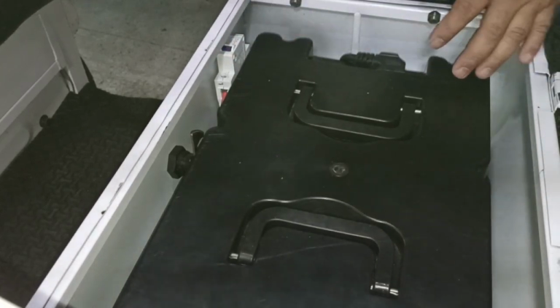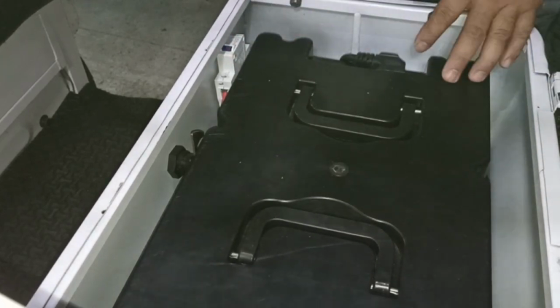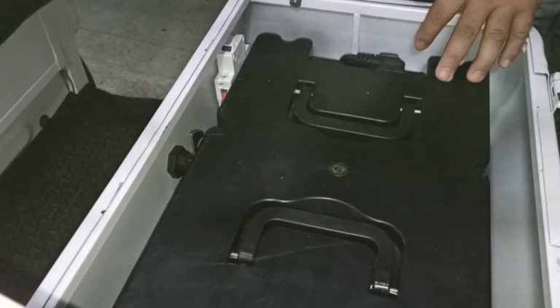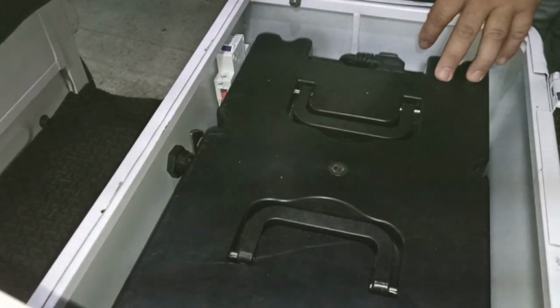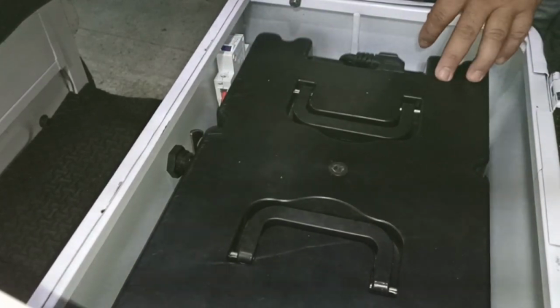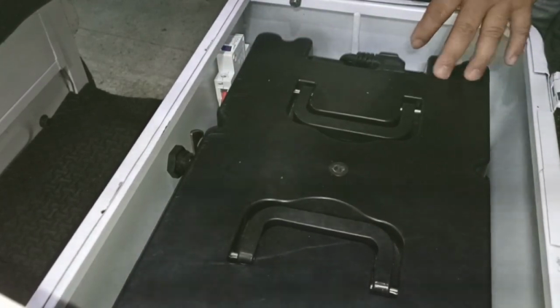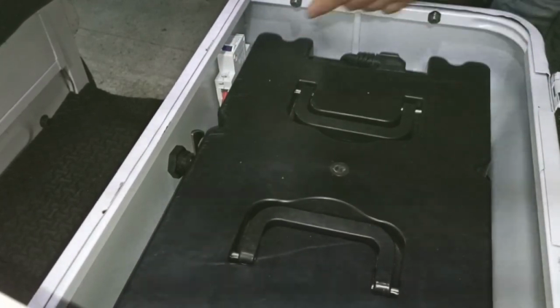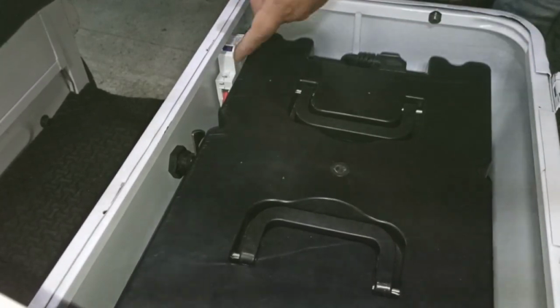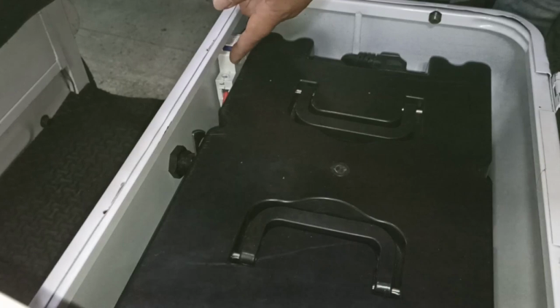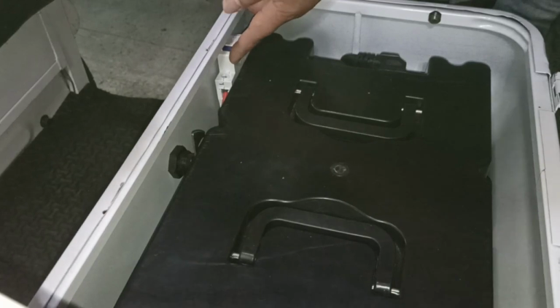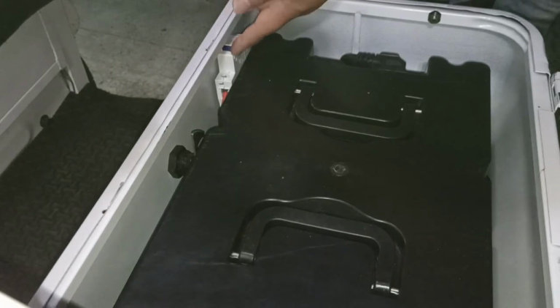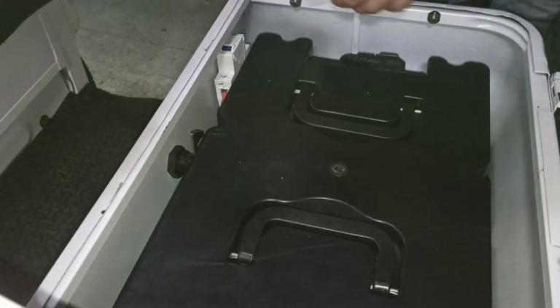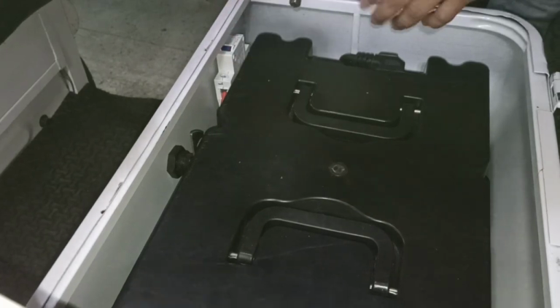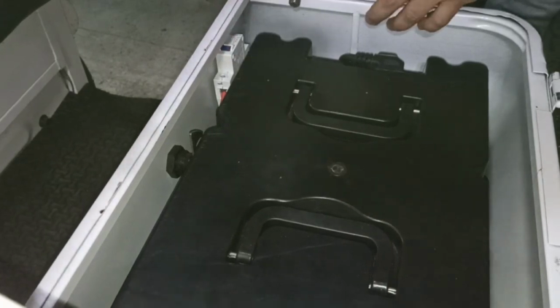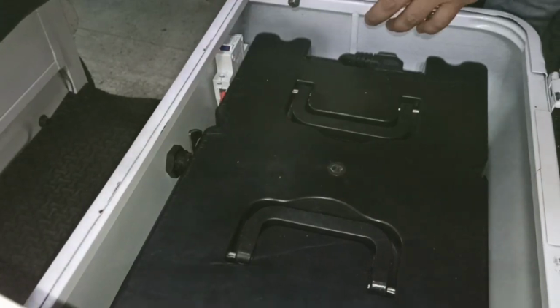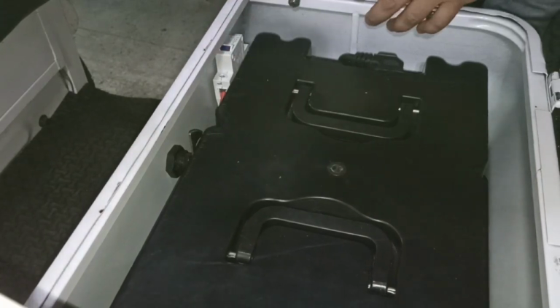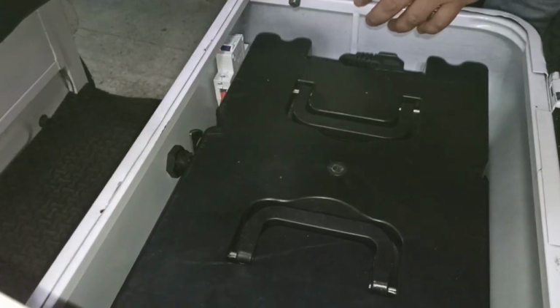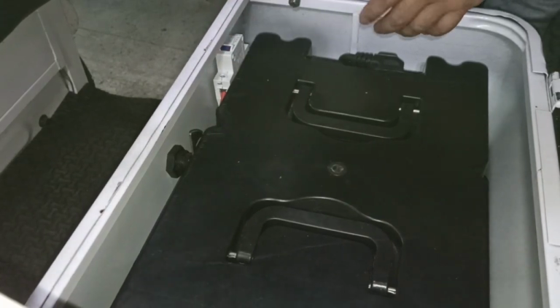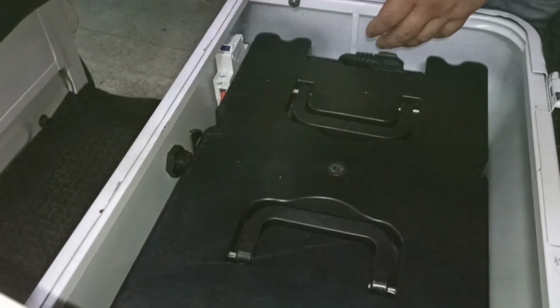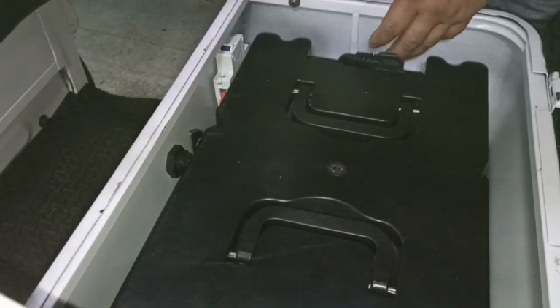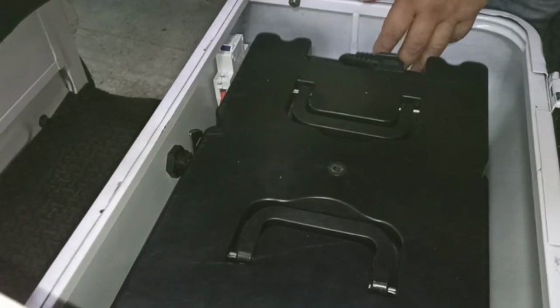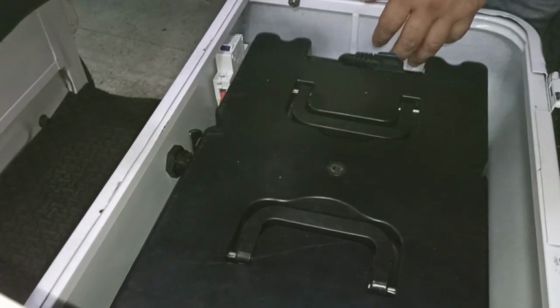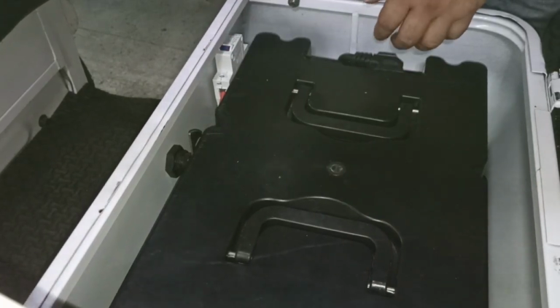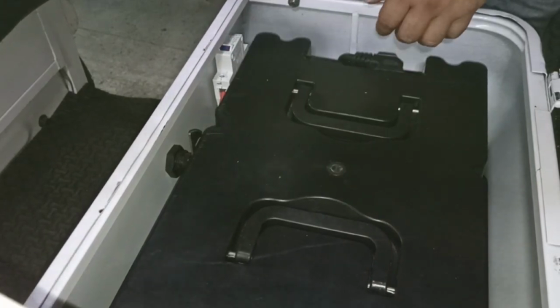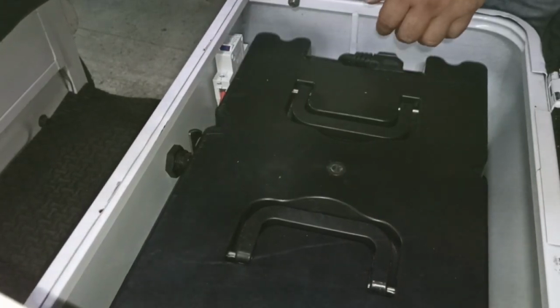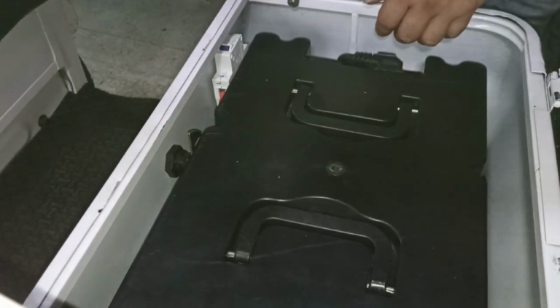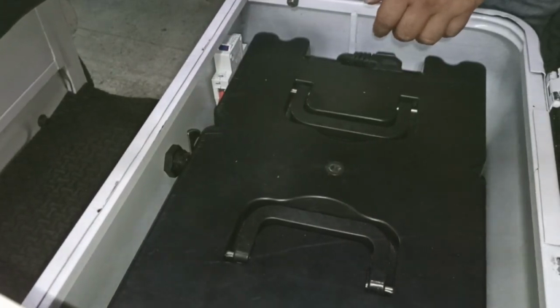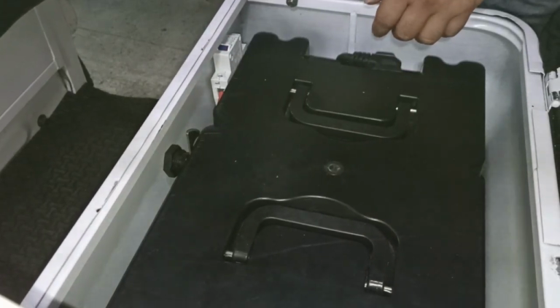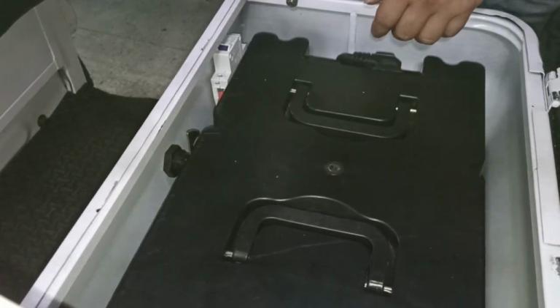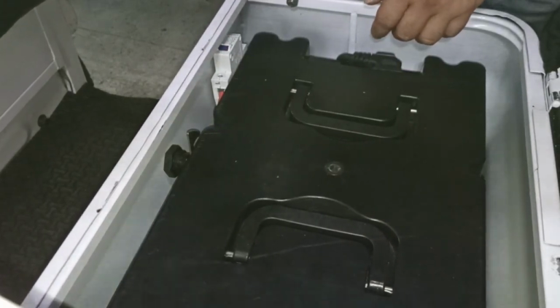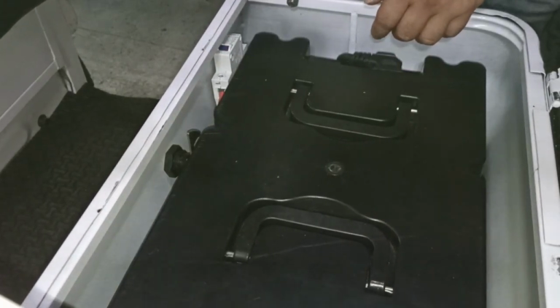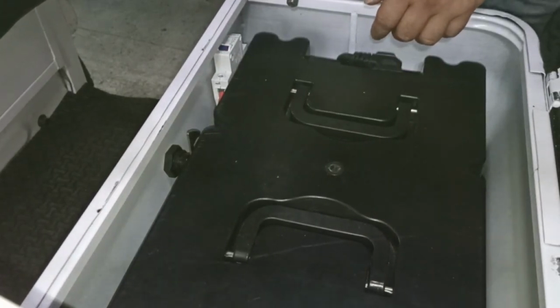Yun lang guys. Magkabit ng breaker sa ating mga electric vehicle.